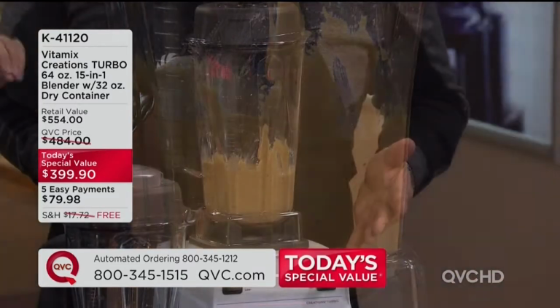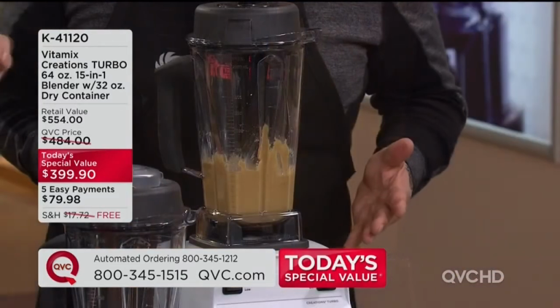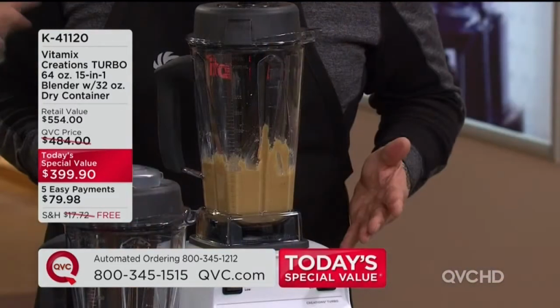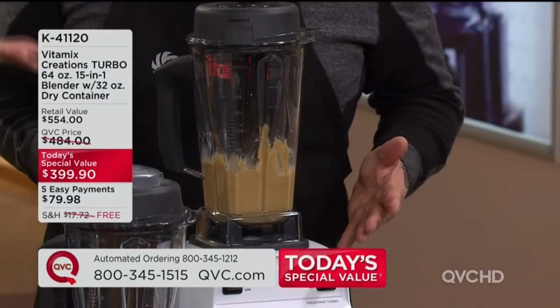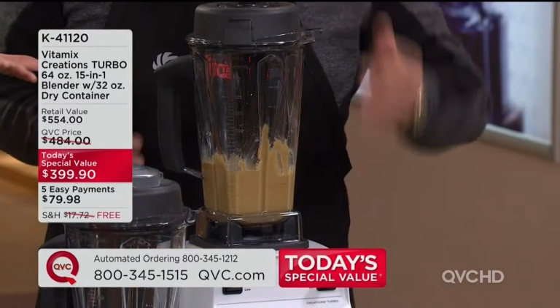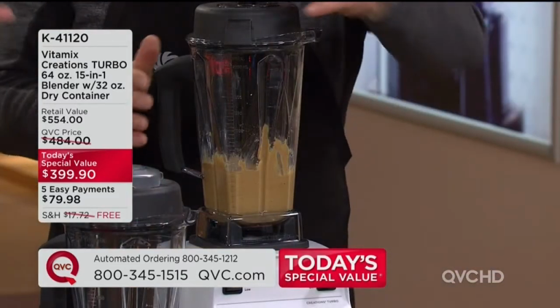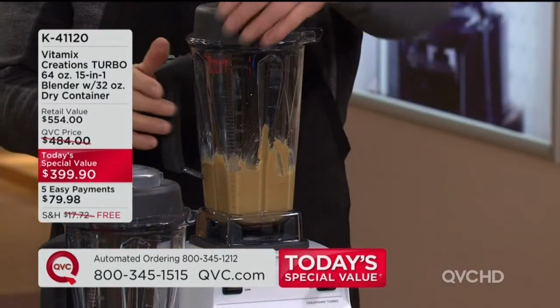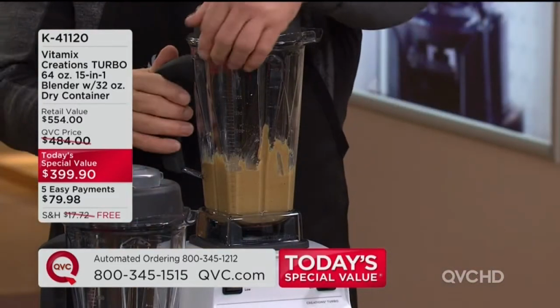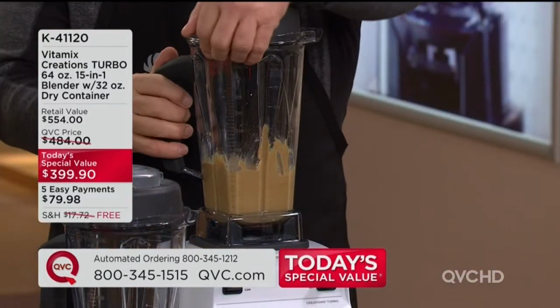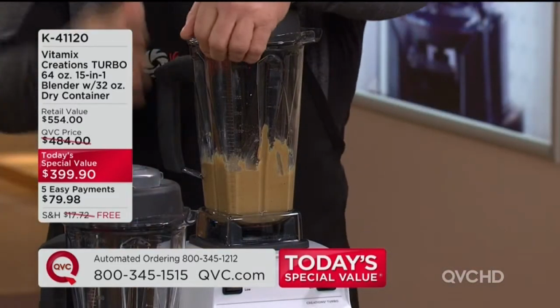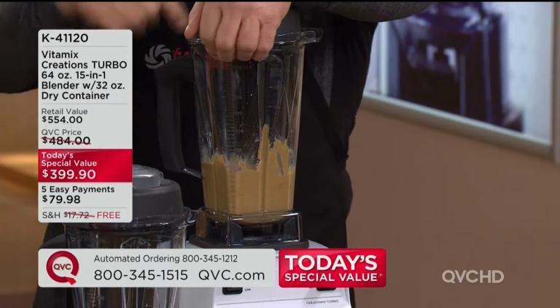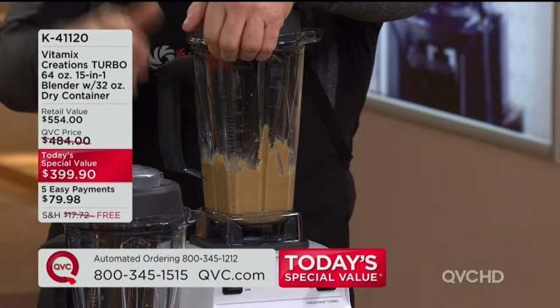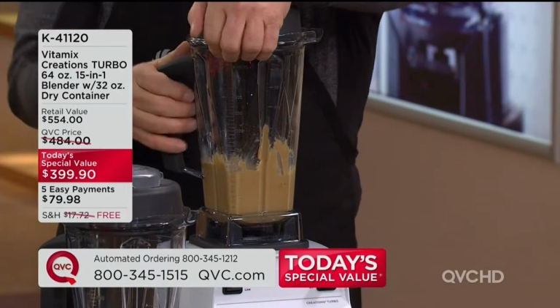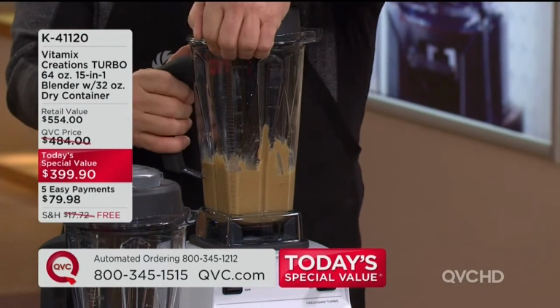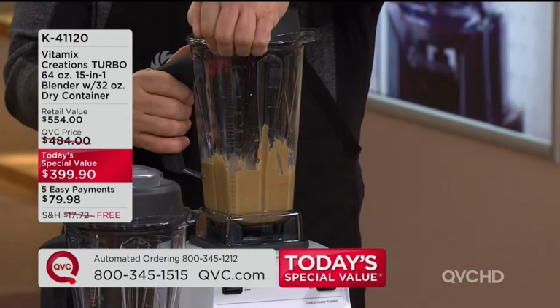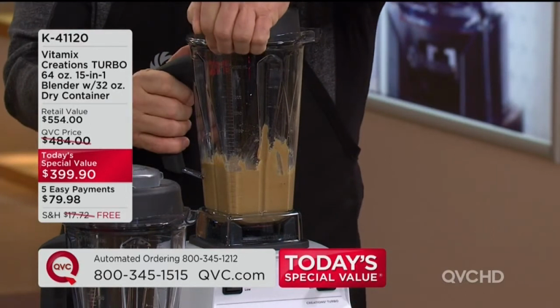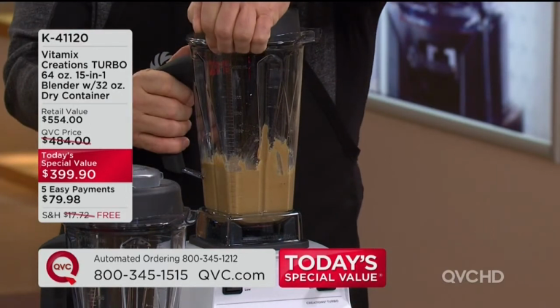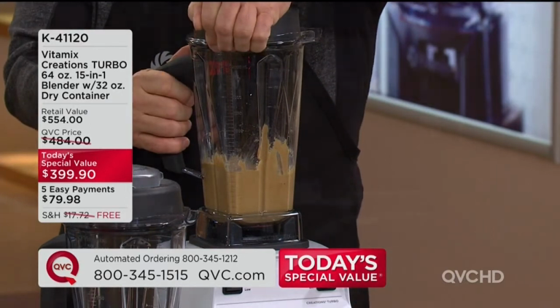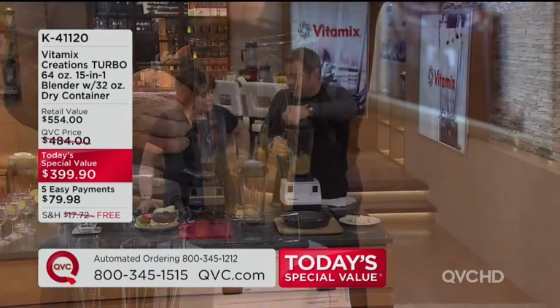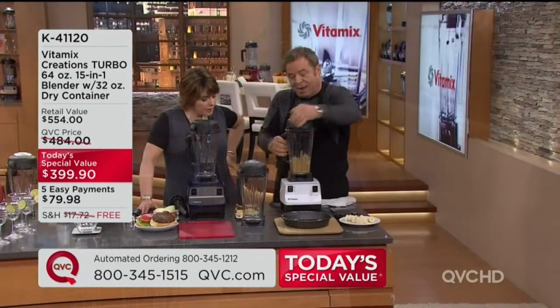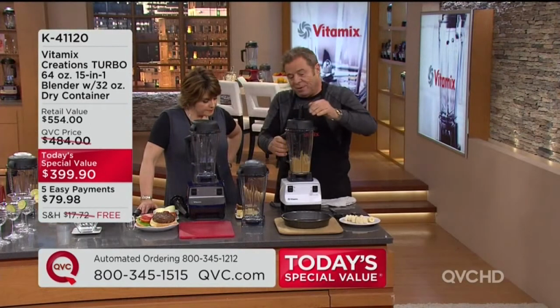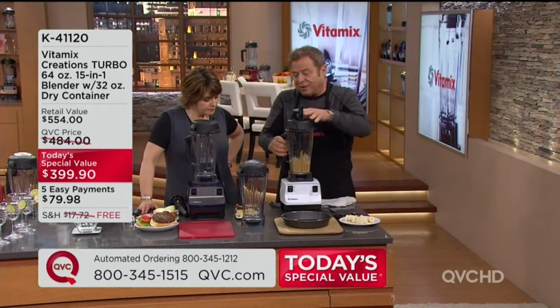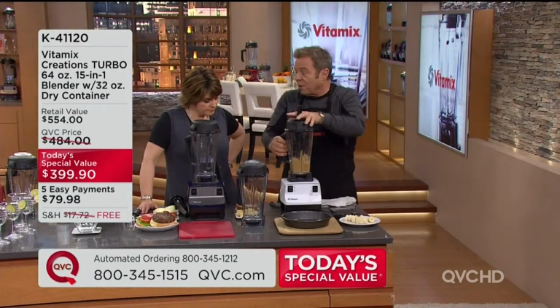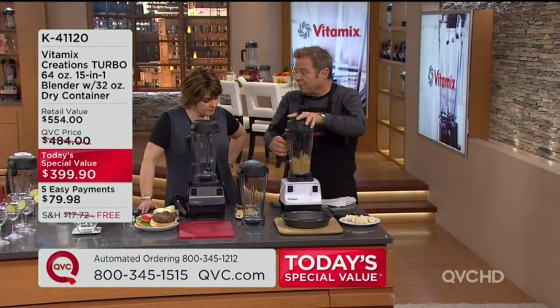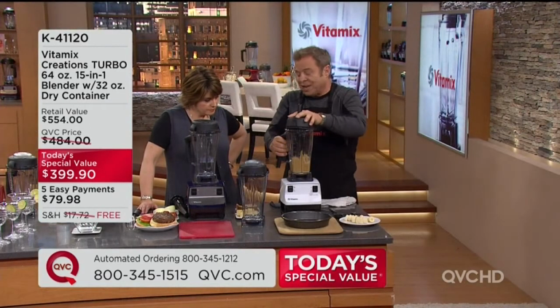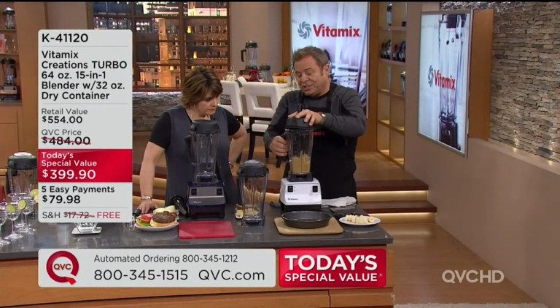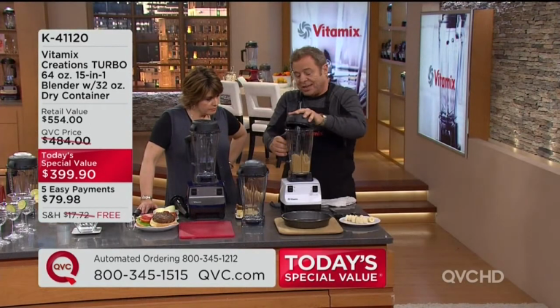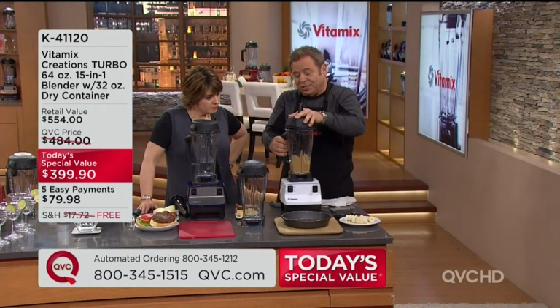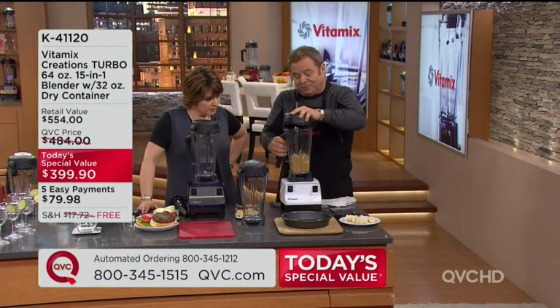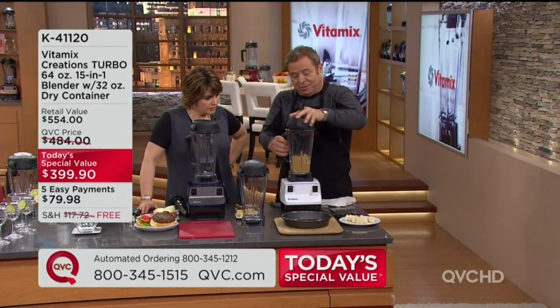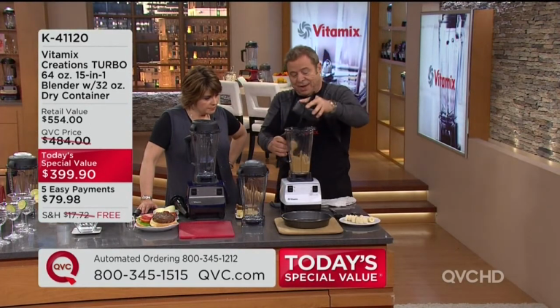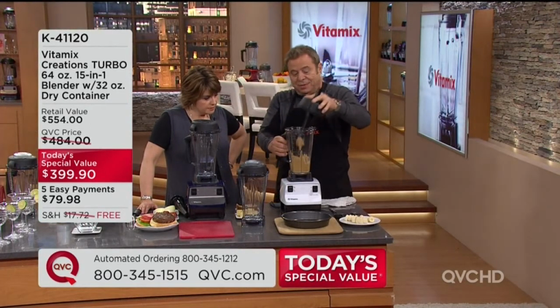That's creamy. What if I wanted it to be a little chunkier? Just add some nuts in right after it and run it for 10 seconds. Love it.